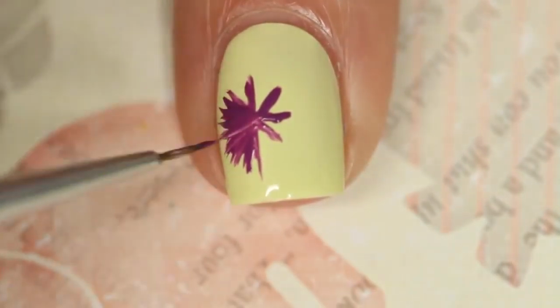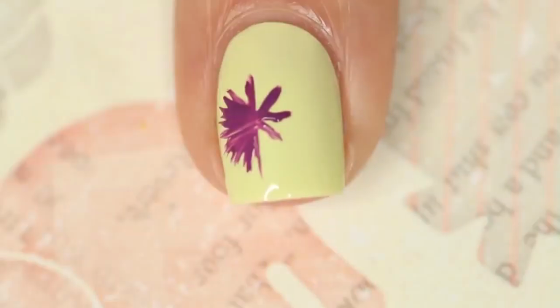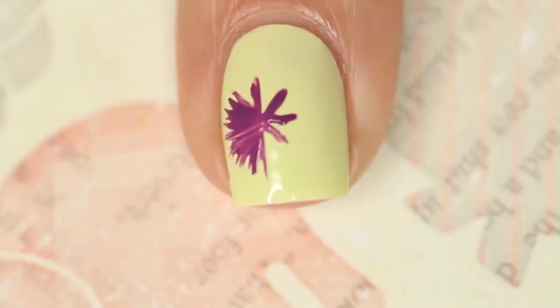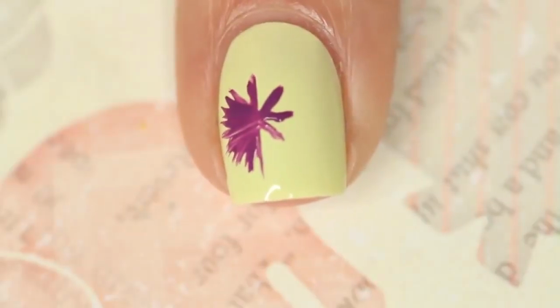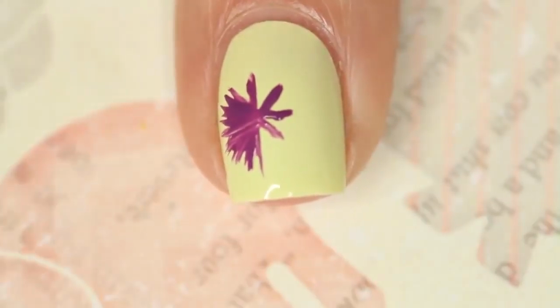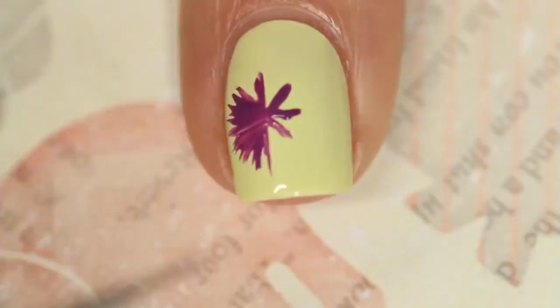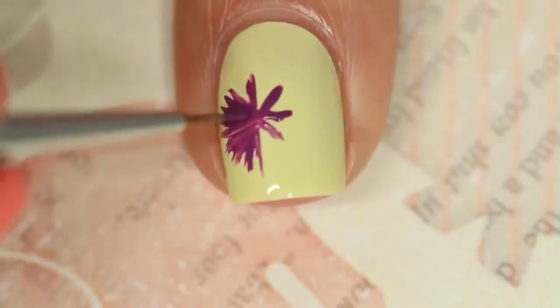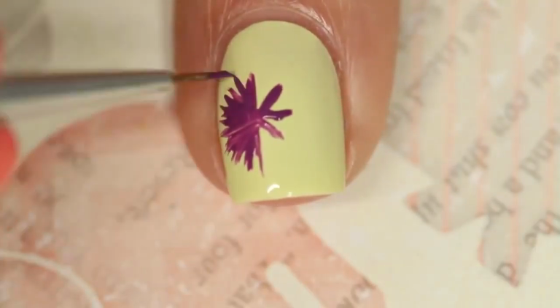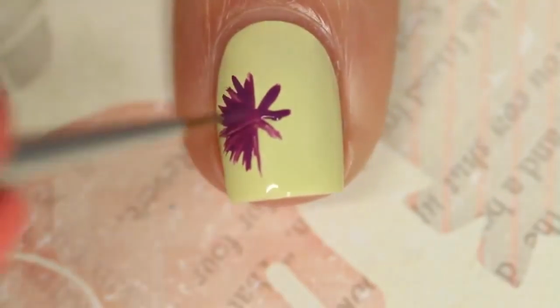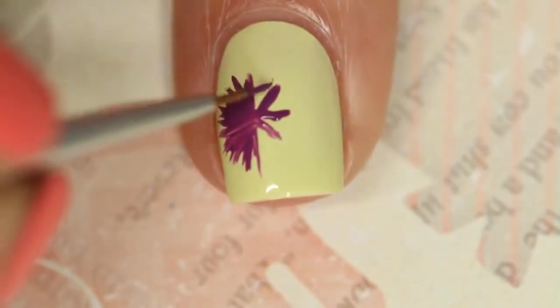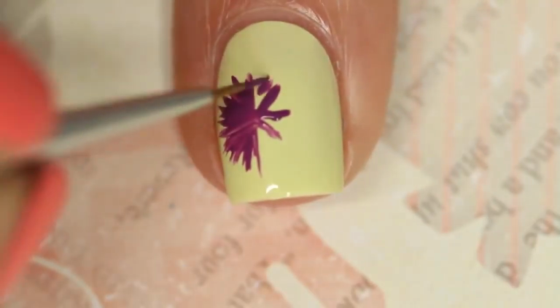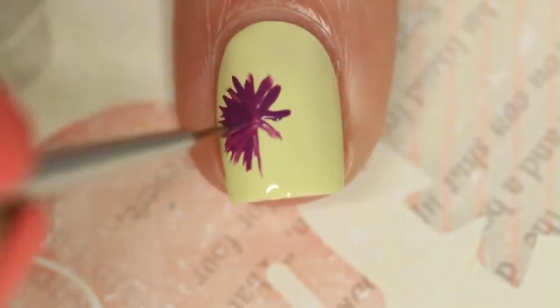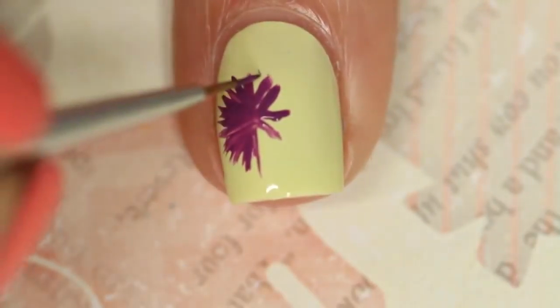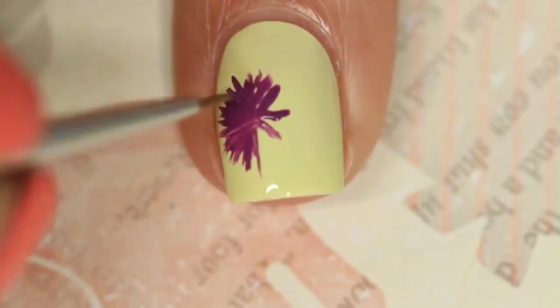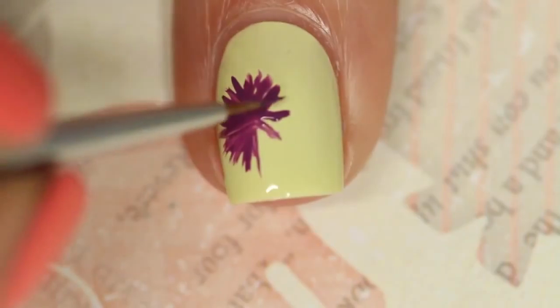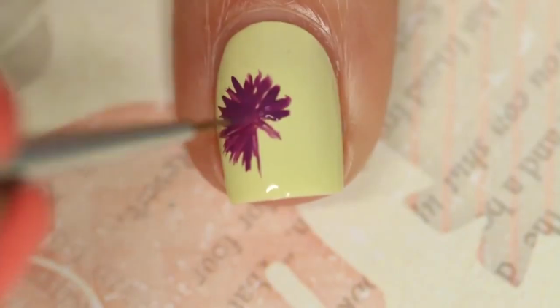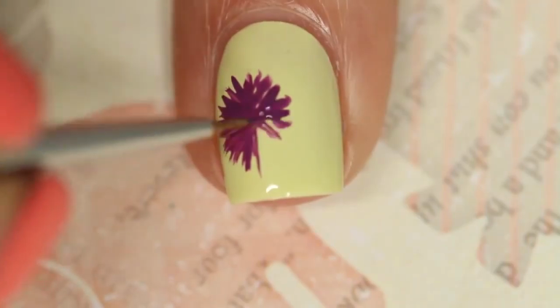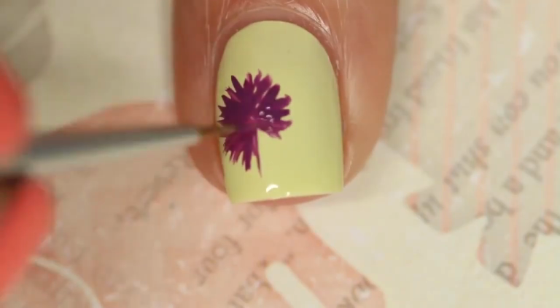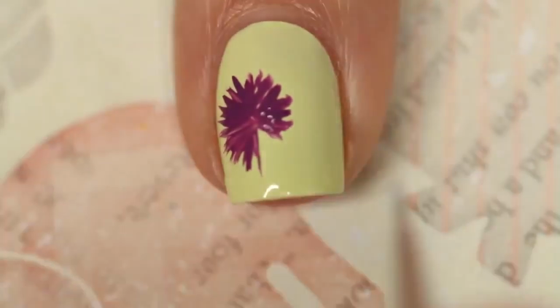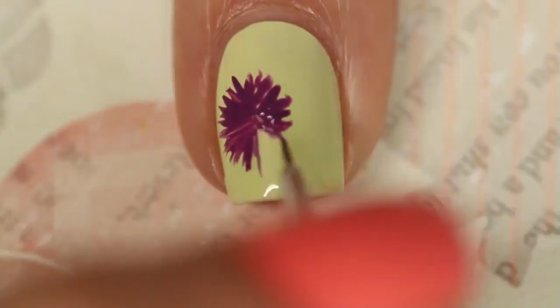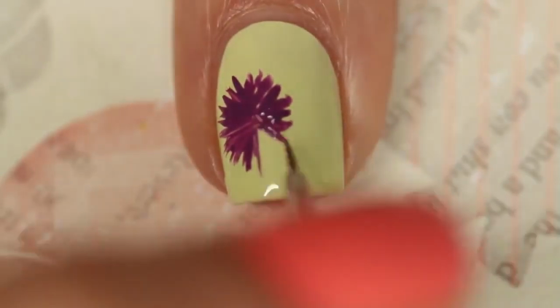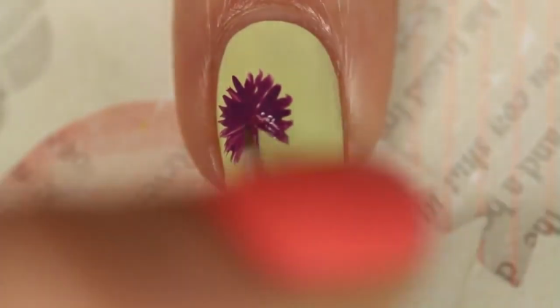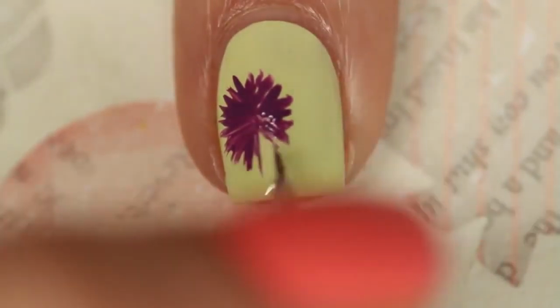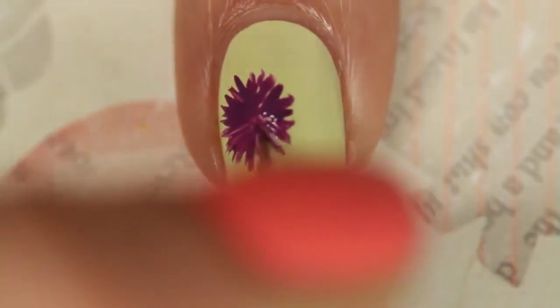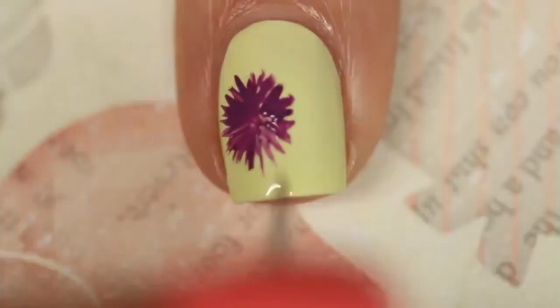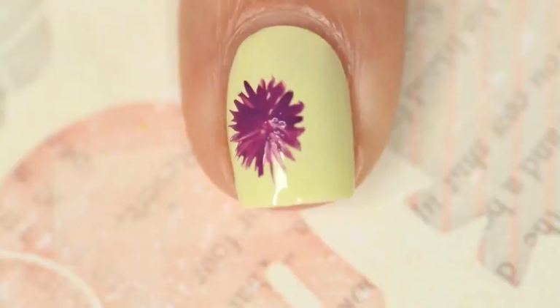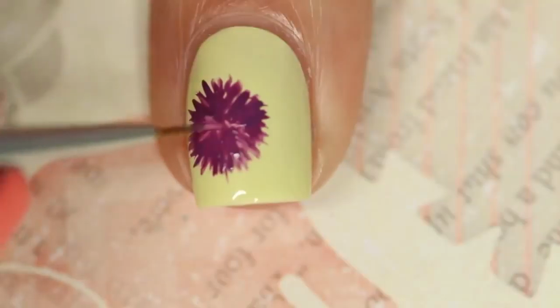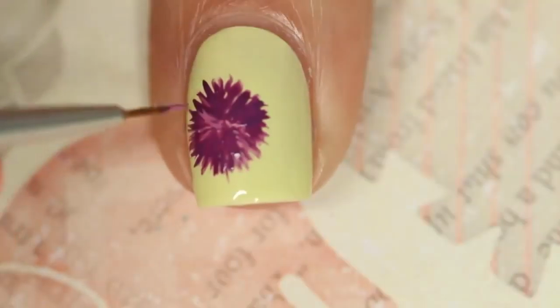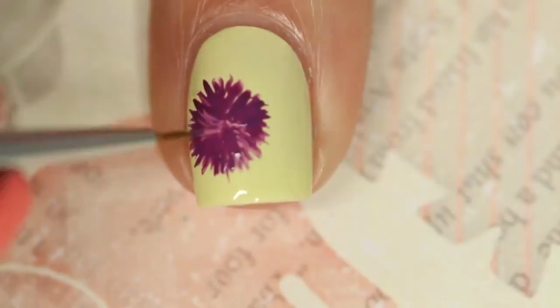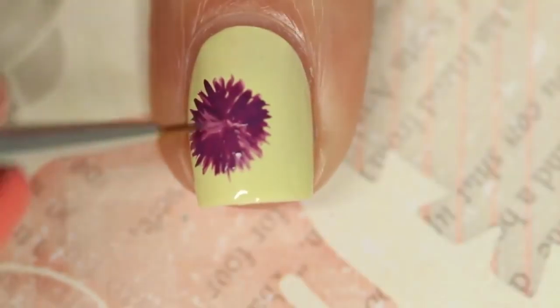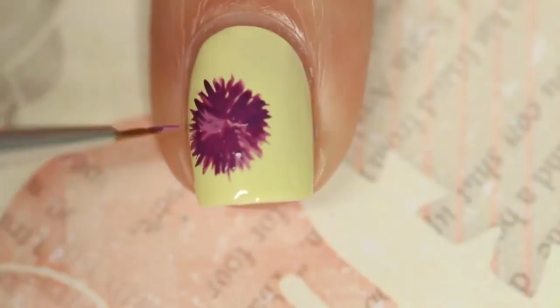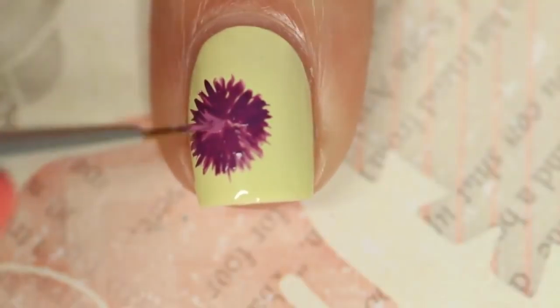I am using the Pure Color Glamour No. 2 brush, I believe, or the No. 1 — I'm not exactly sure.